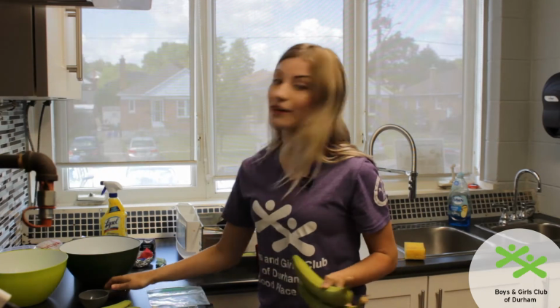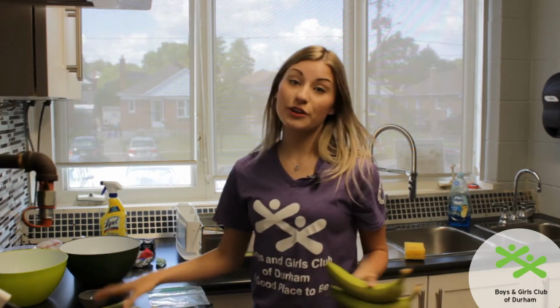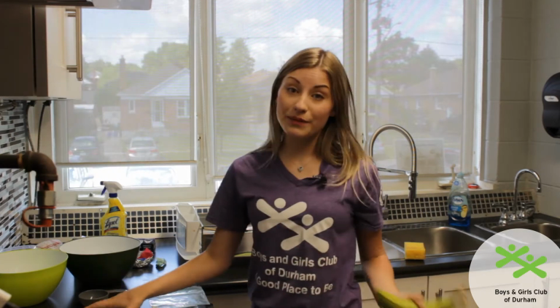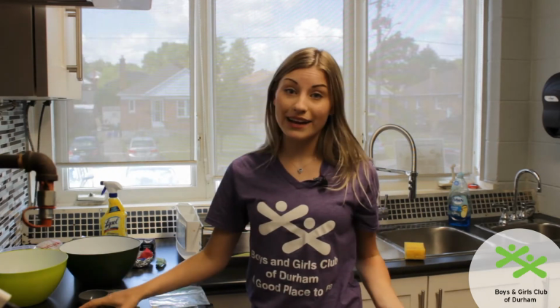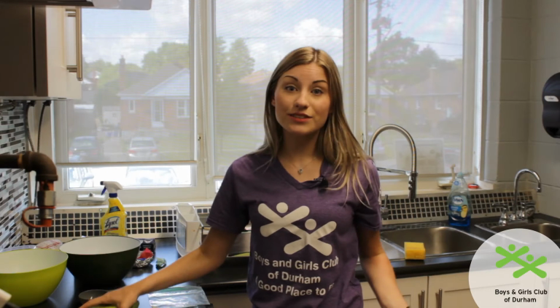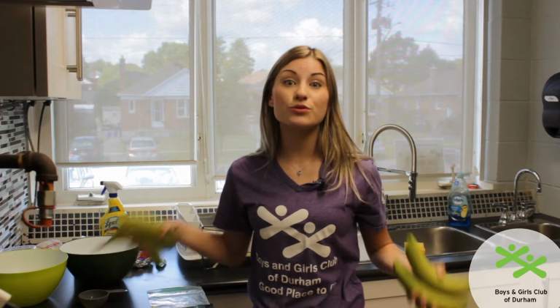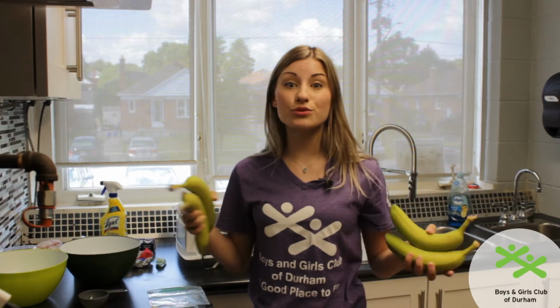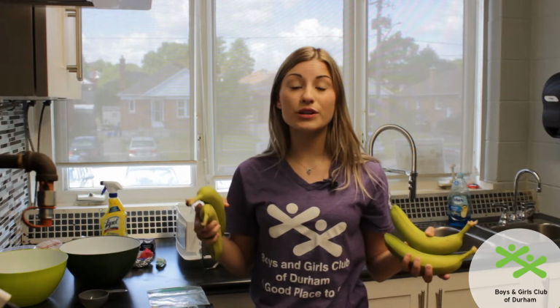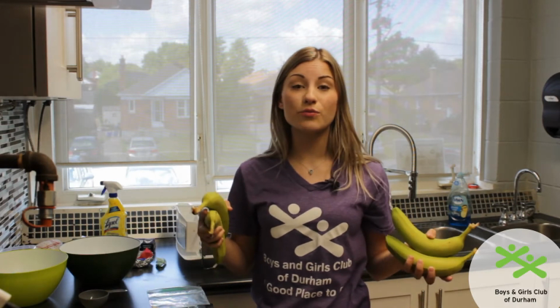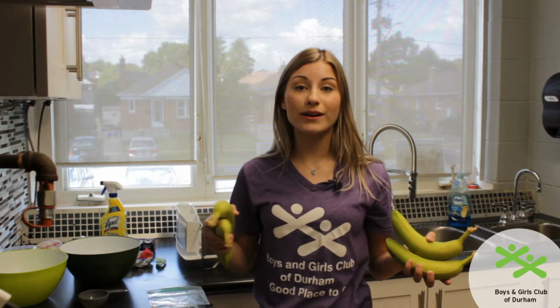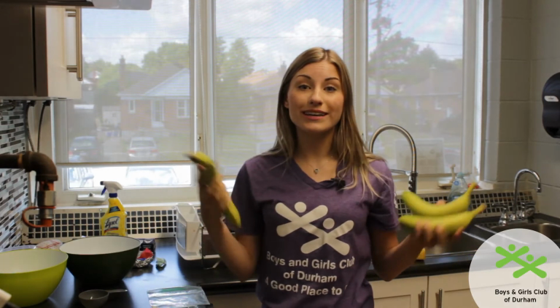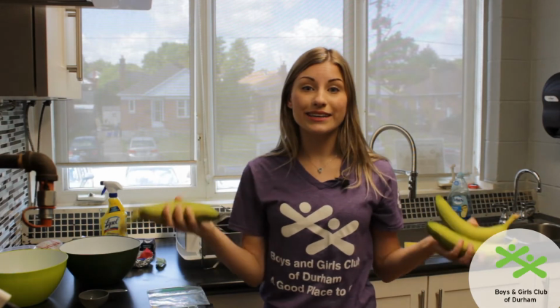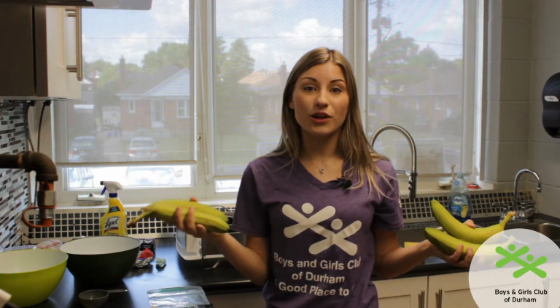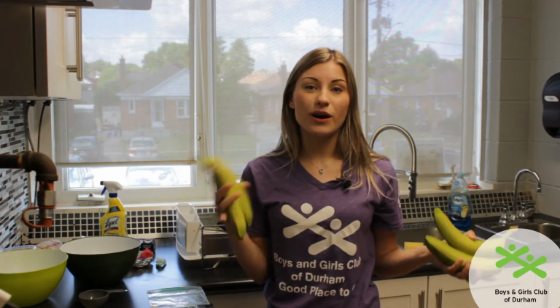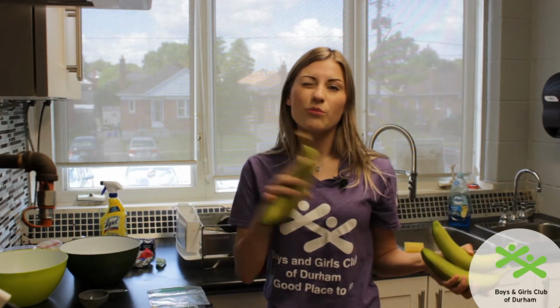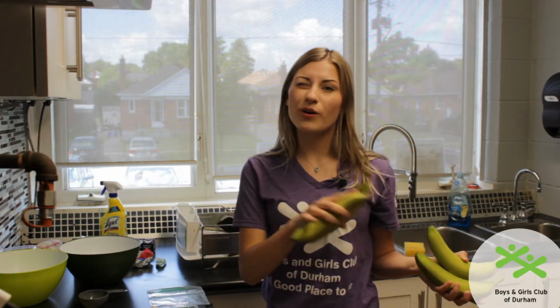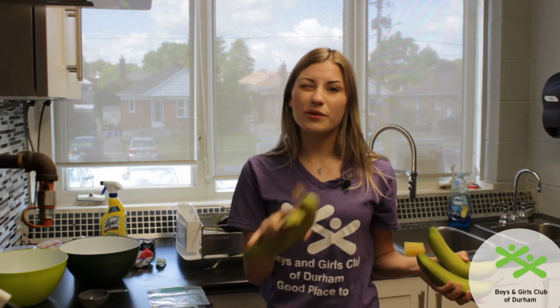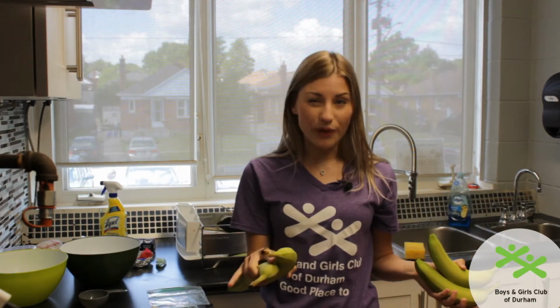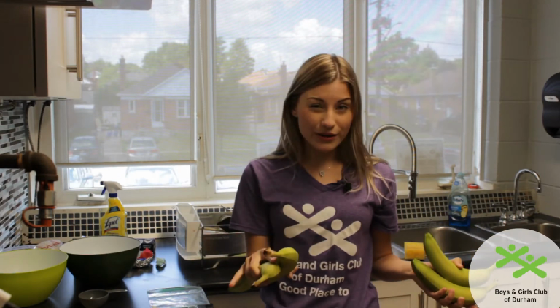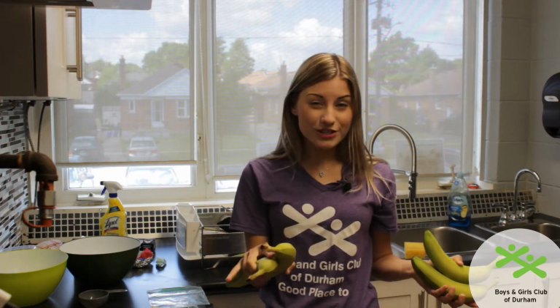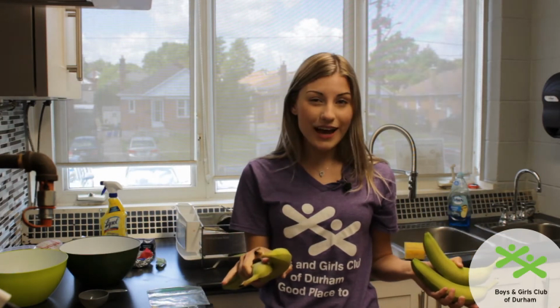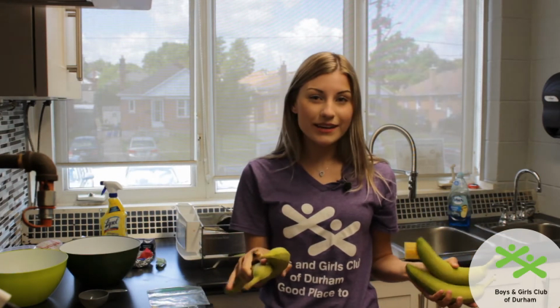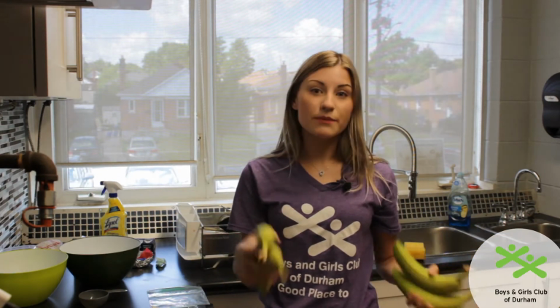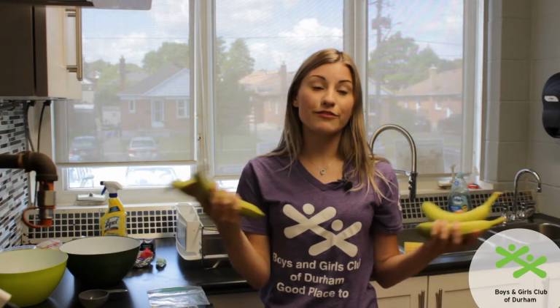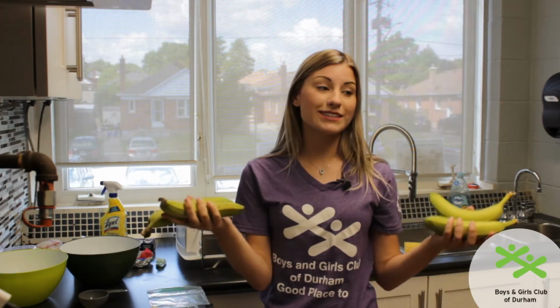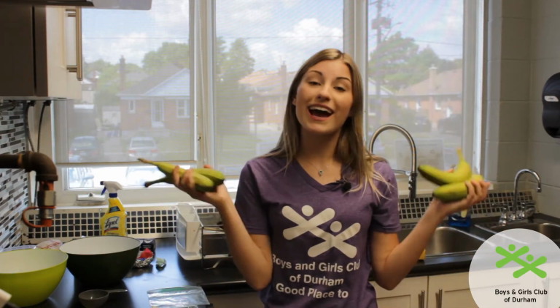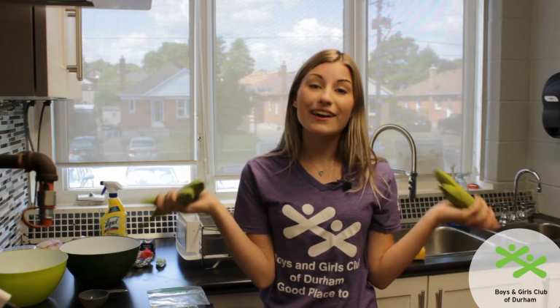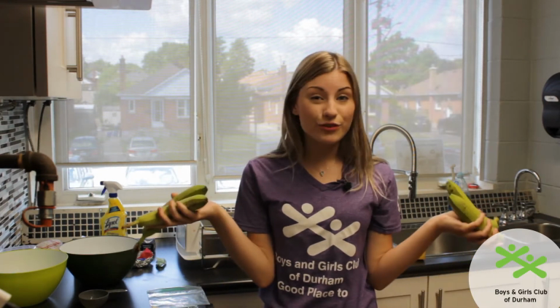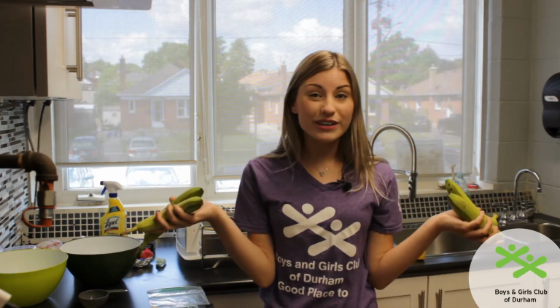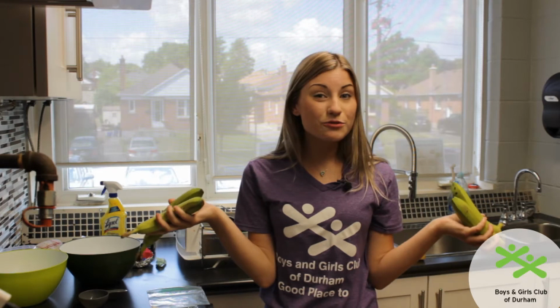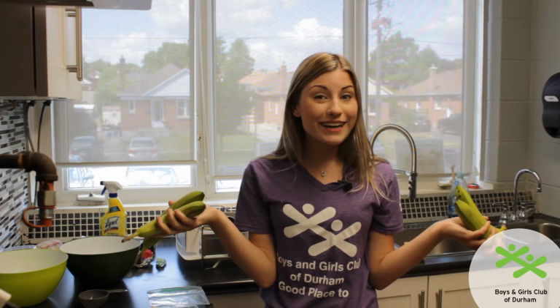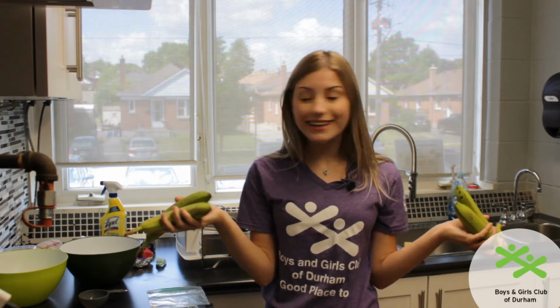Now for your bananas, you usually want yellow or more on the brownish side, but for today I have green bananas.